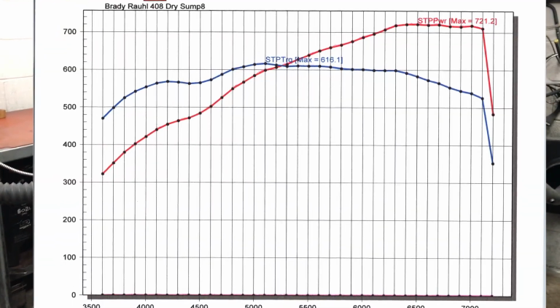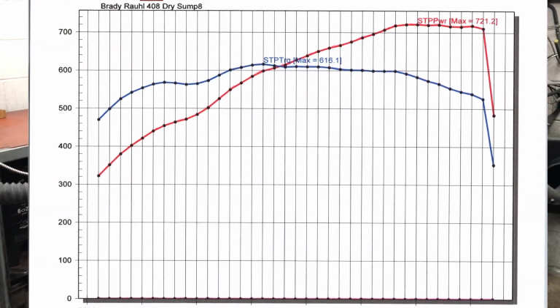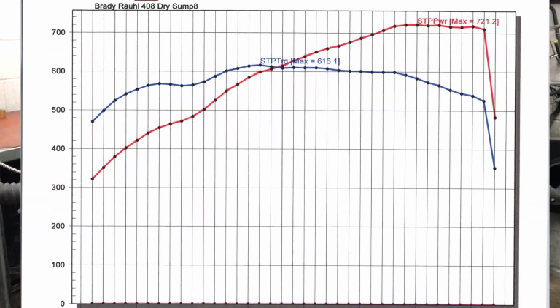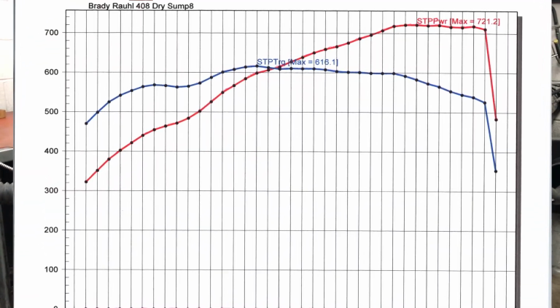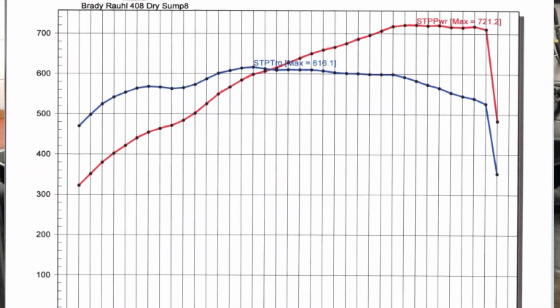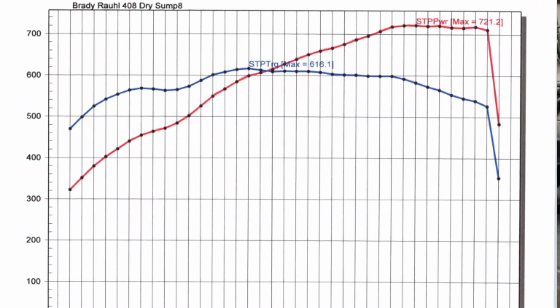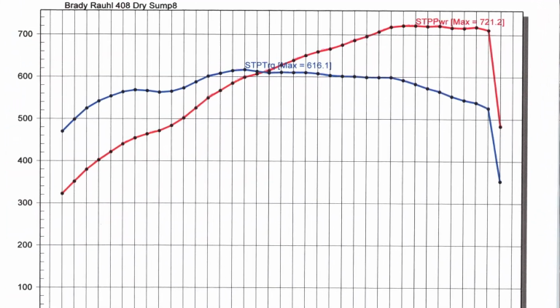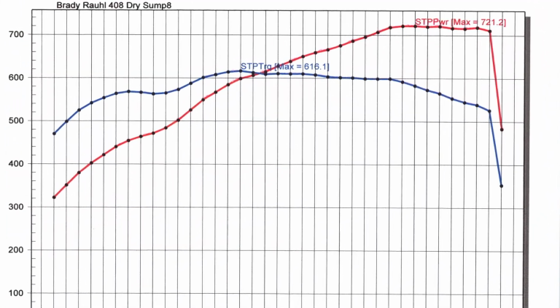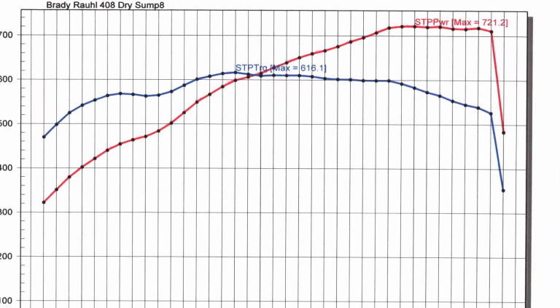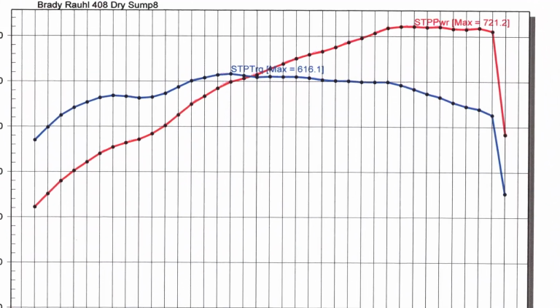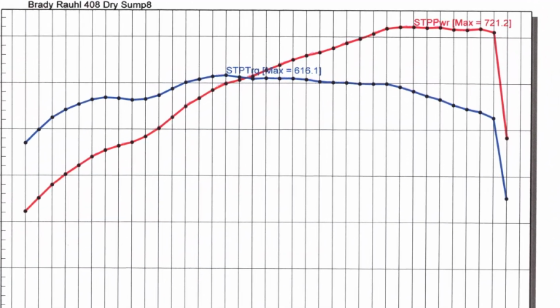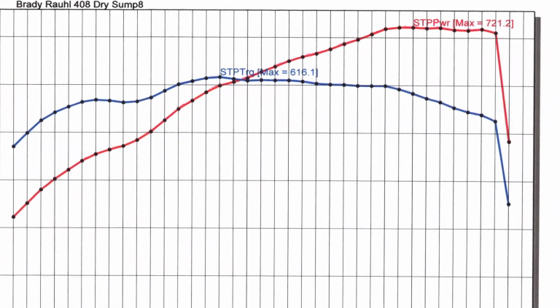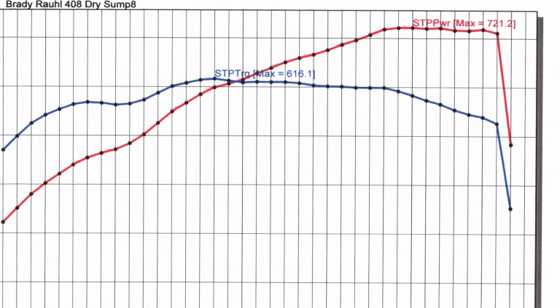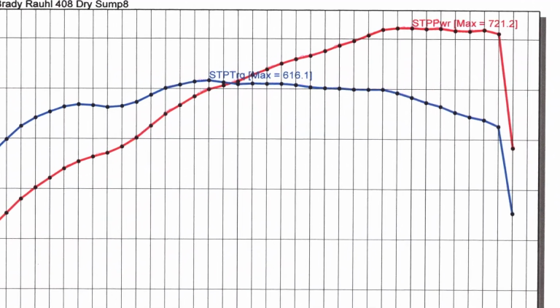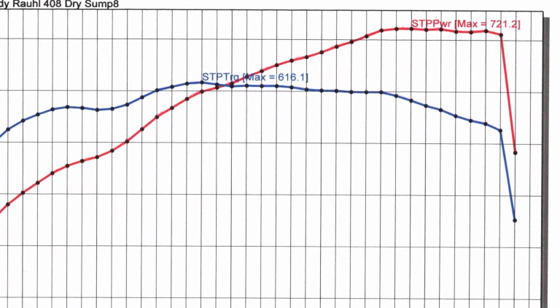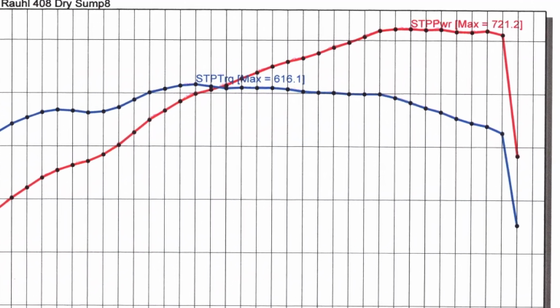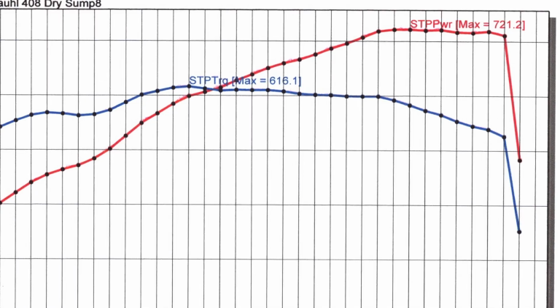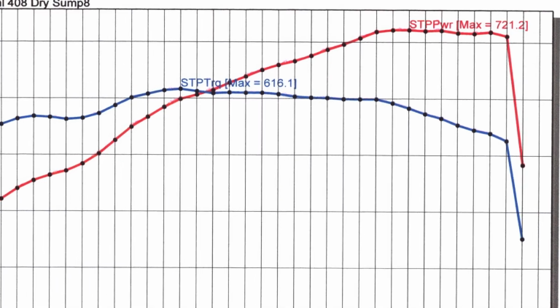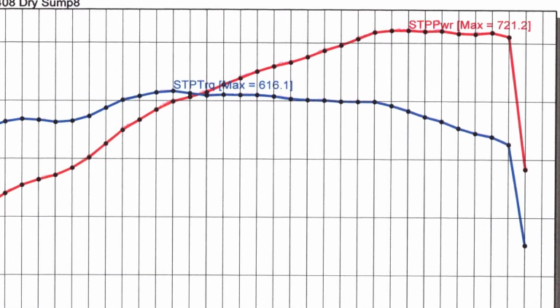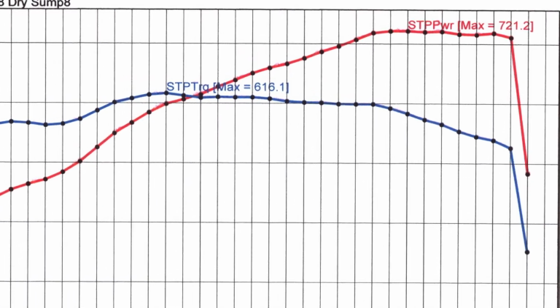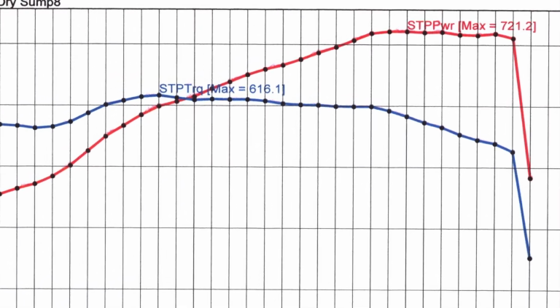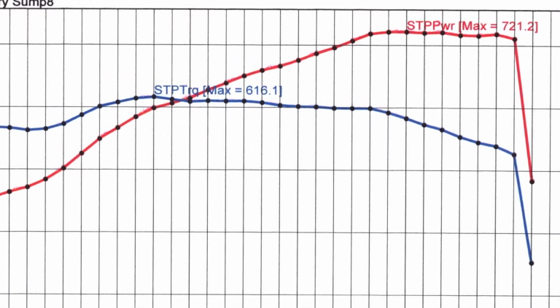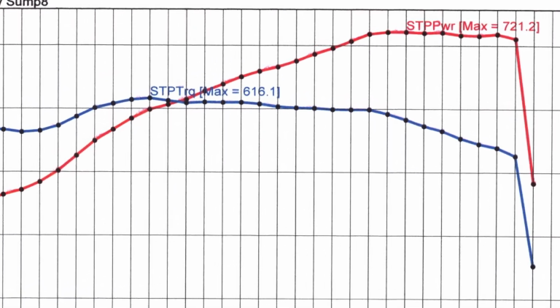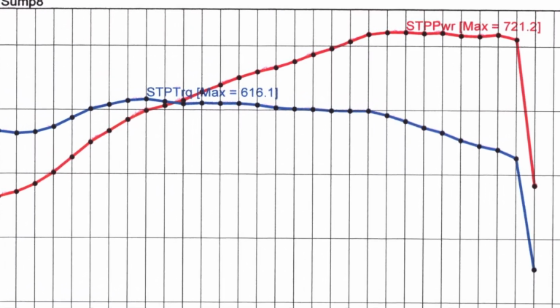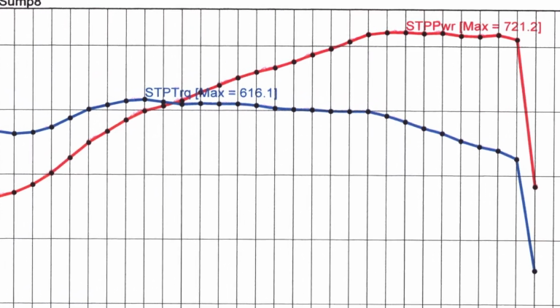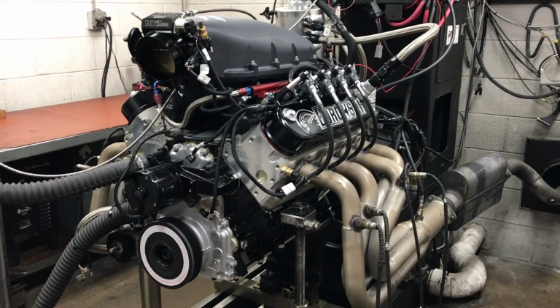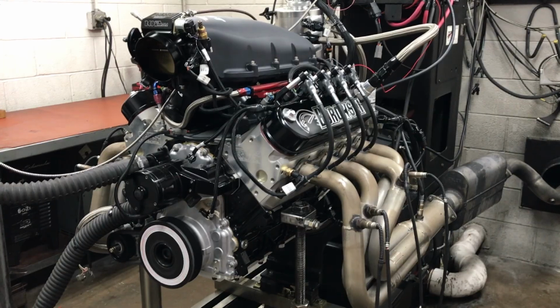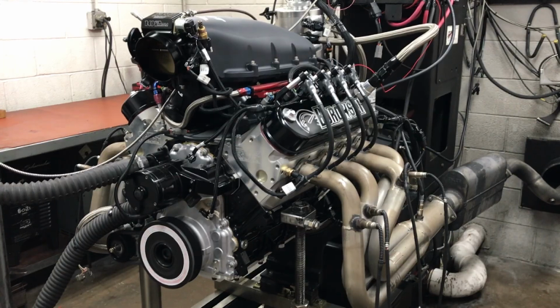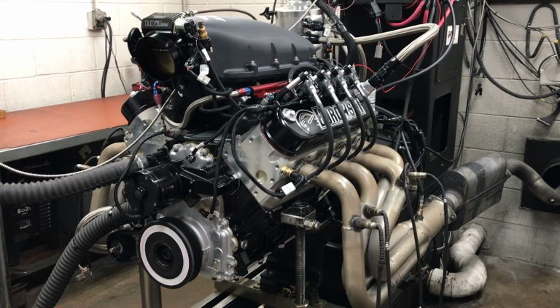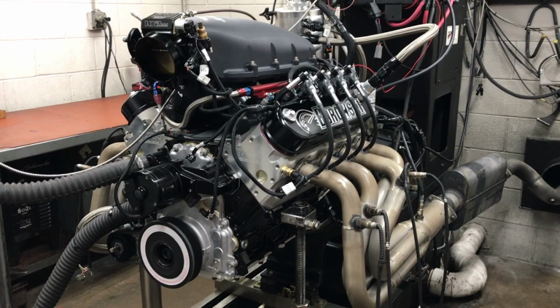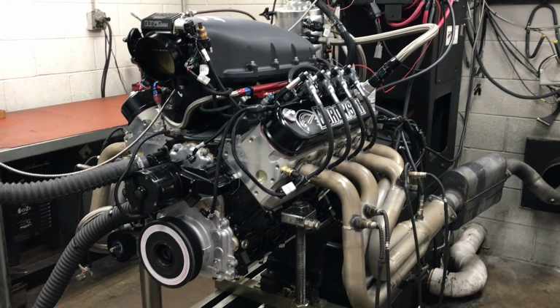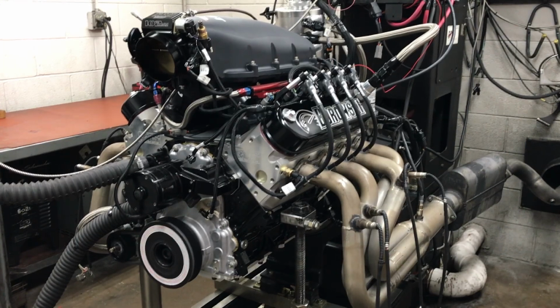Bottom line is they deliver a lot of performance at a great value. But let's hear what Cali's has to say themselves.